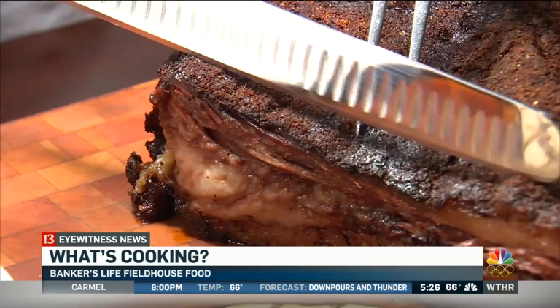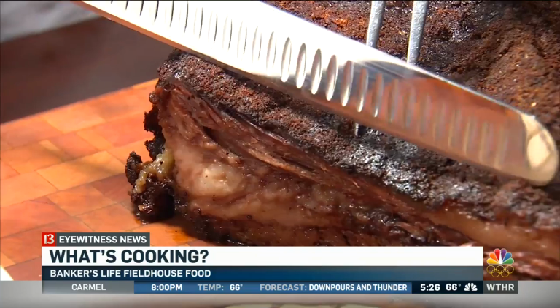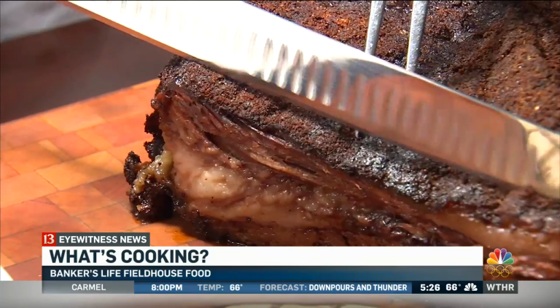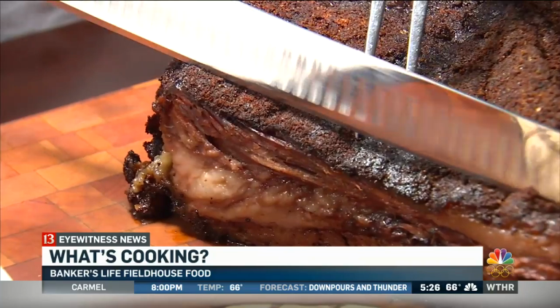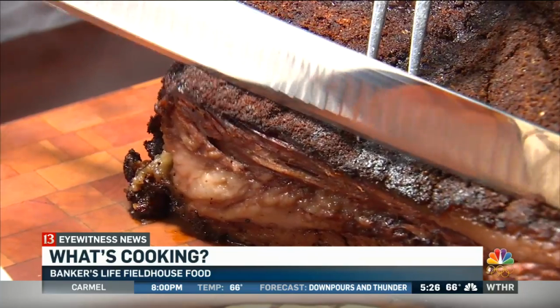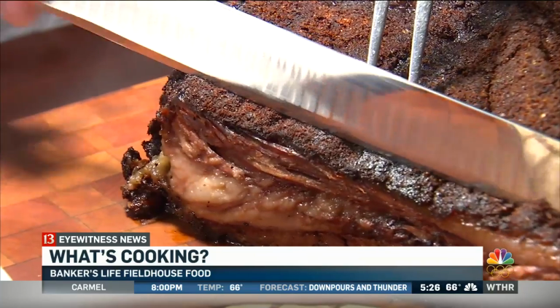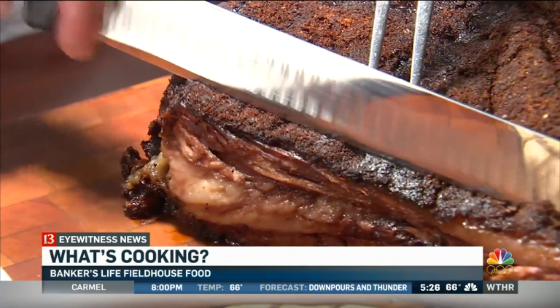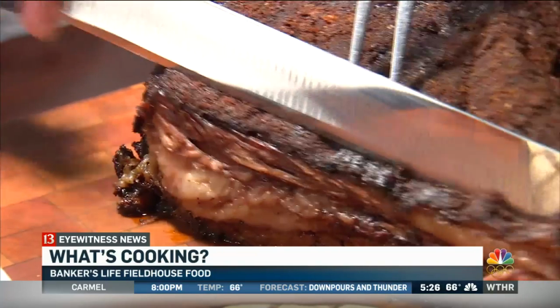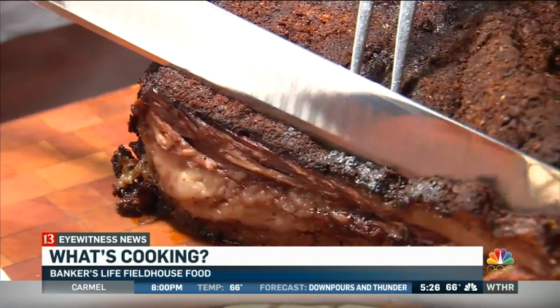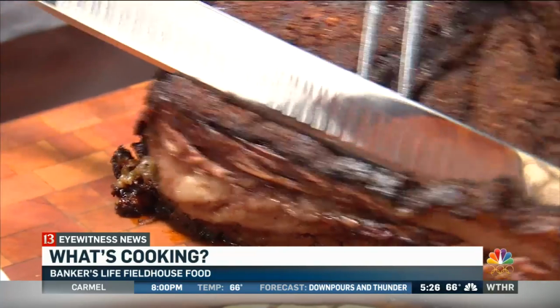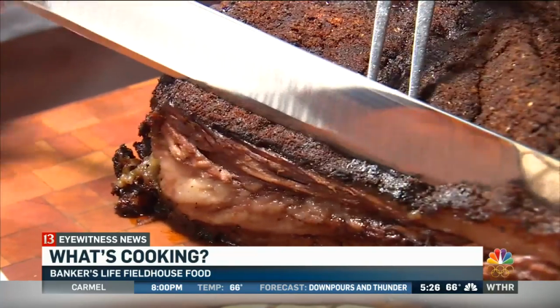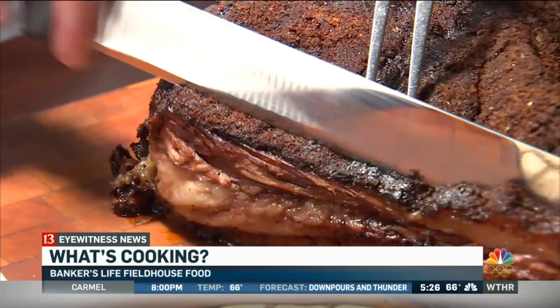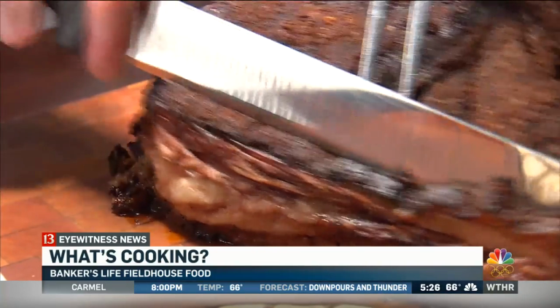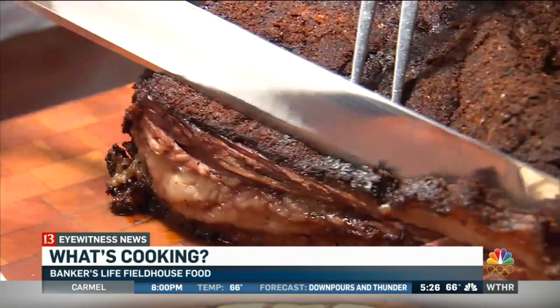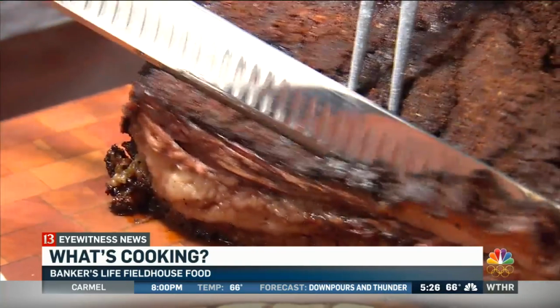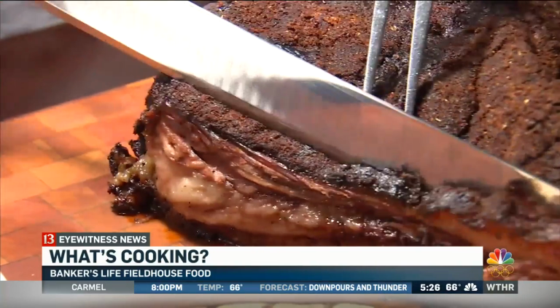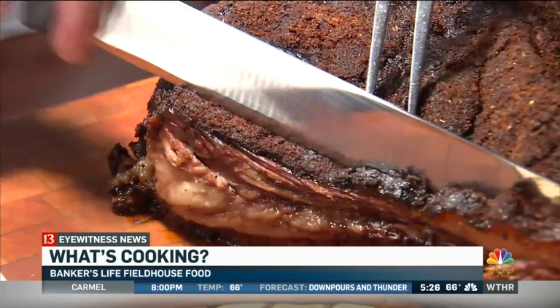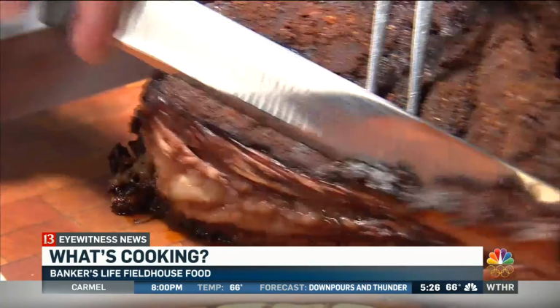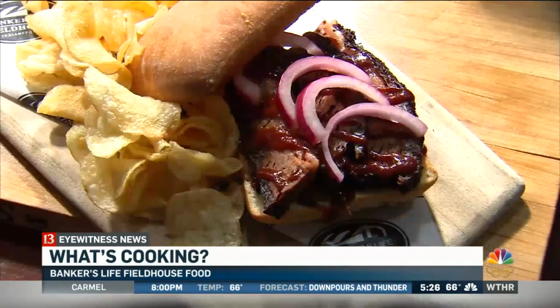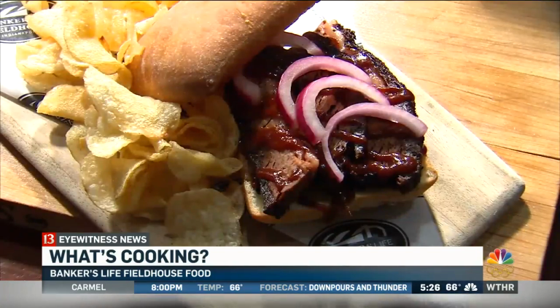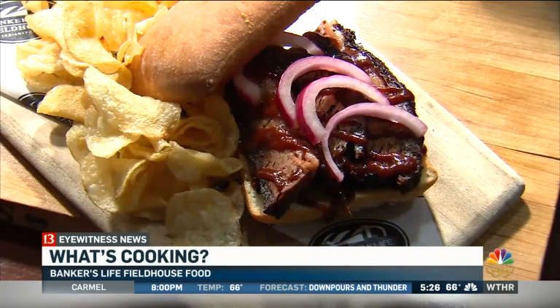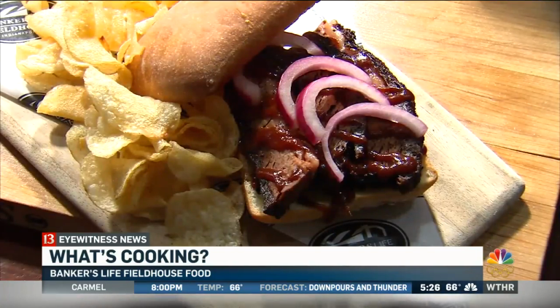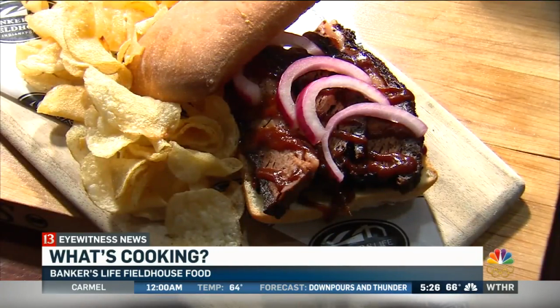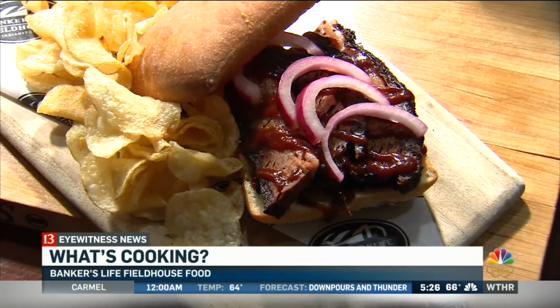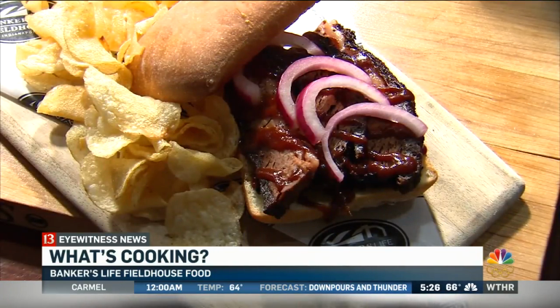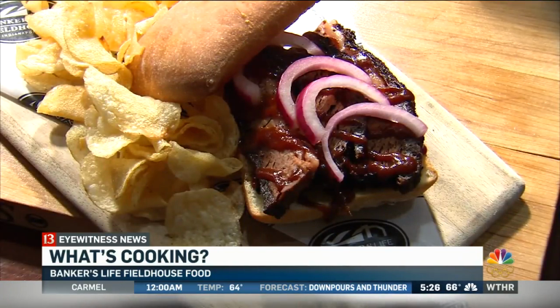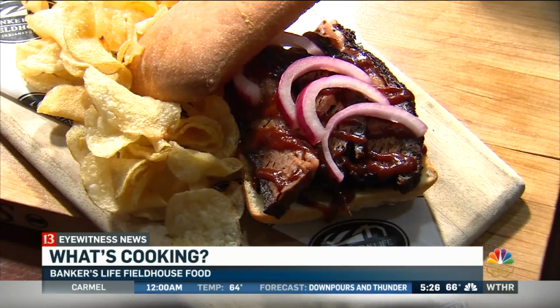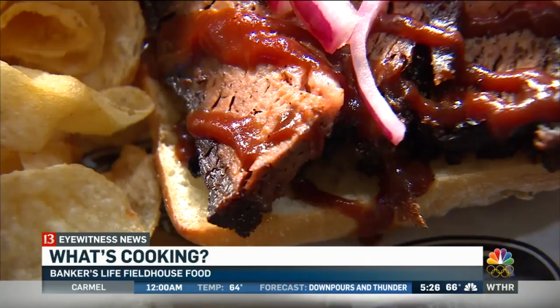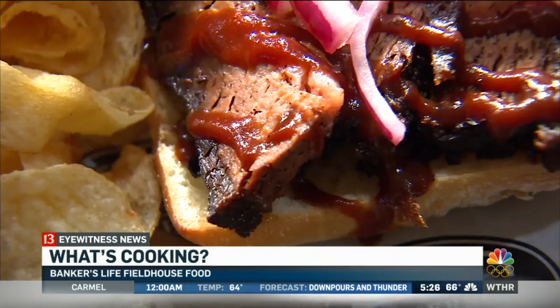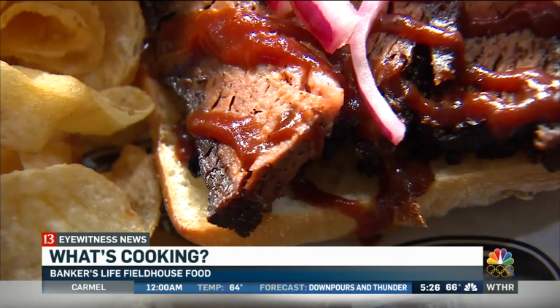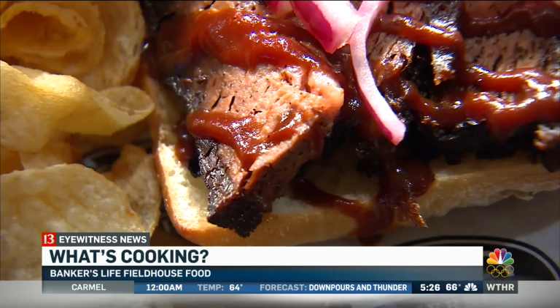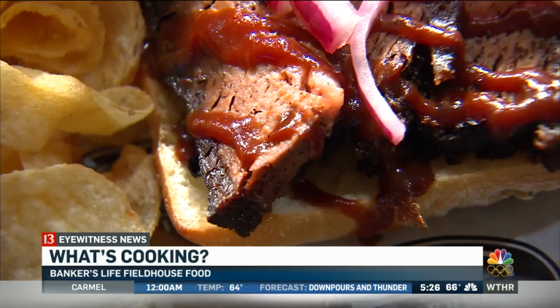Two of our stands are offering a carved beef brisket with pickled red onion and a barbecue sauce.